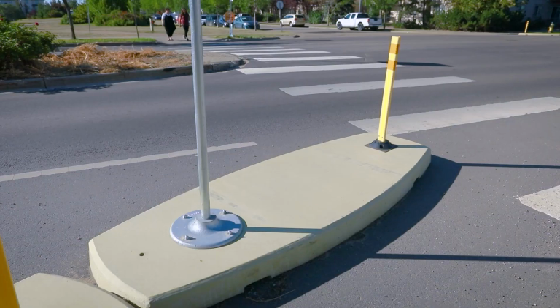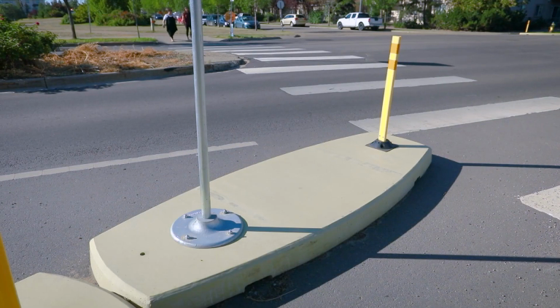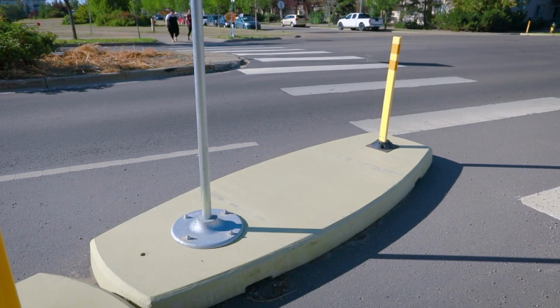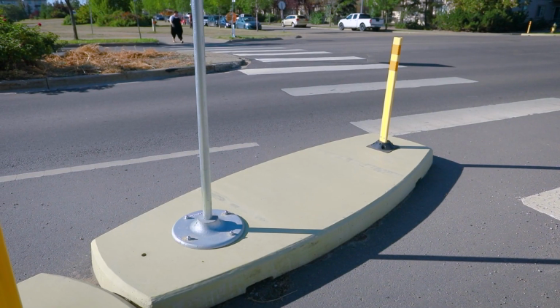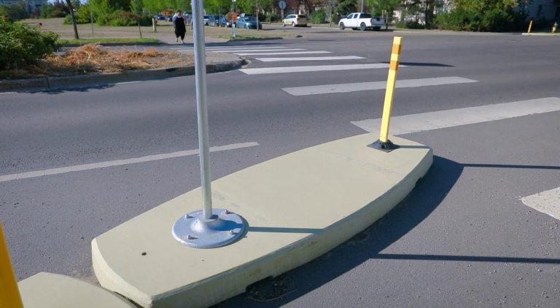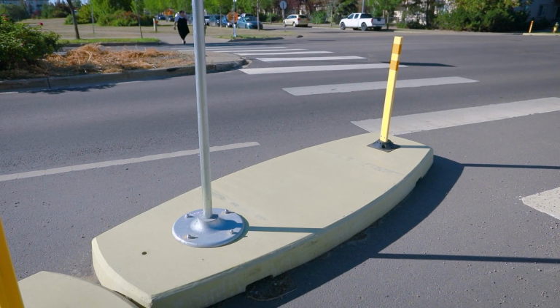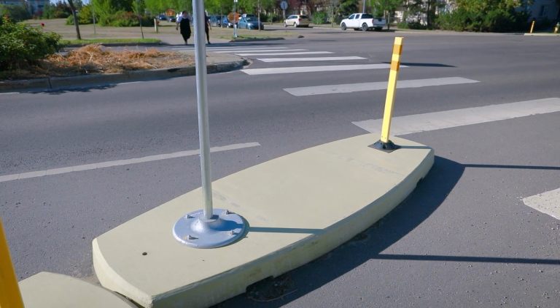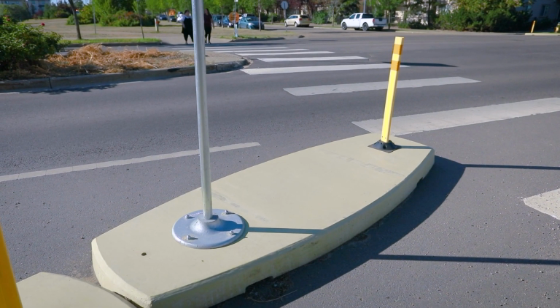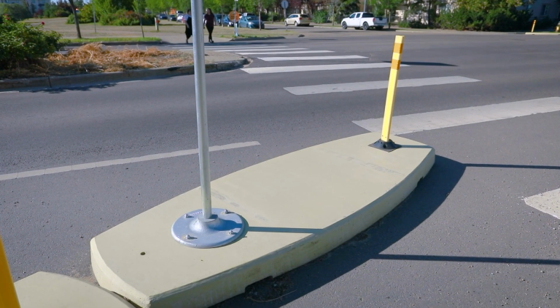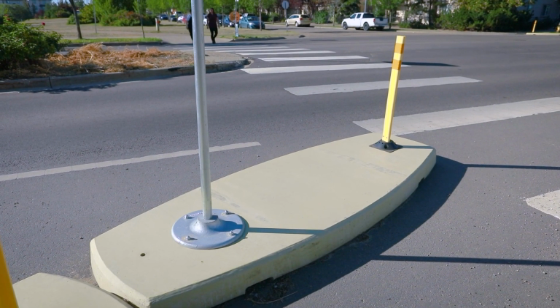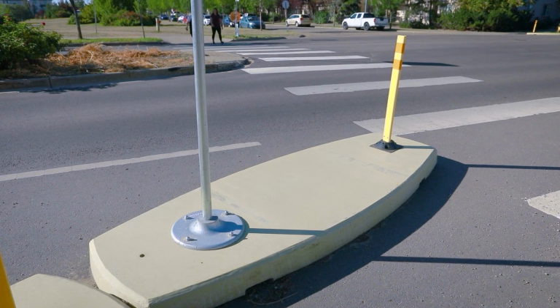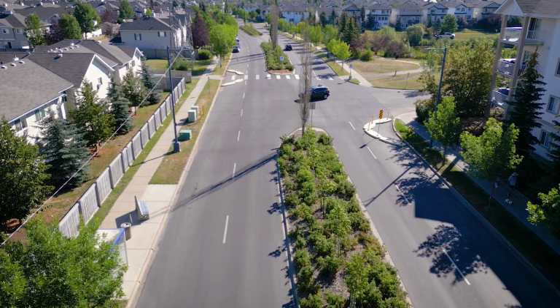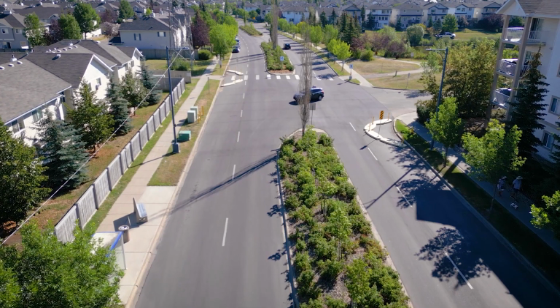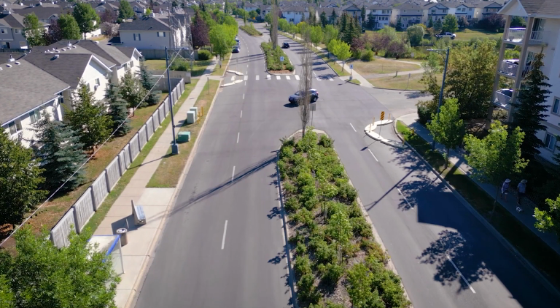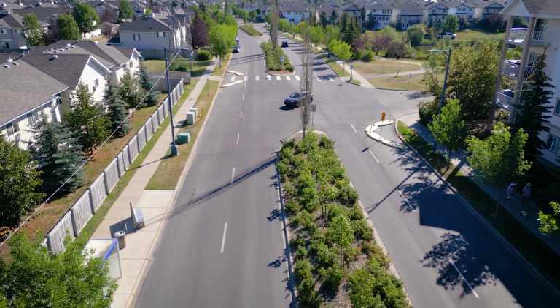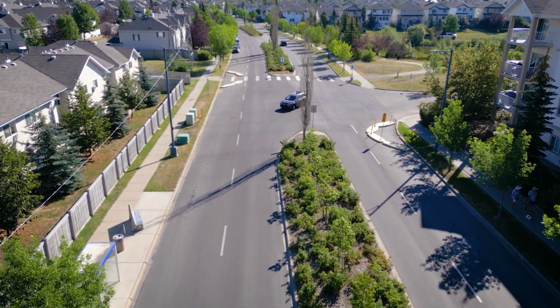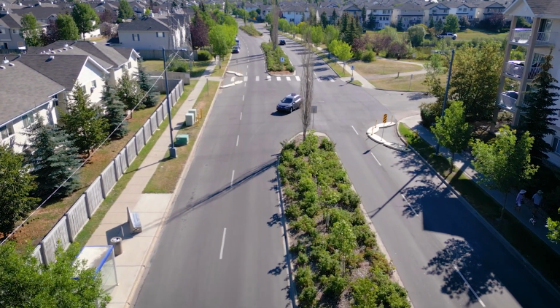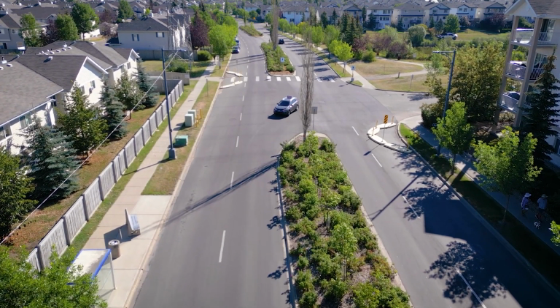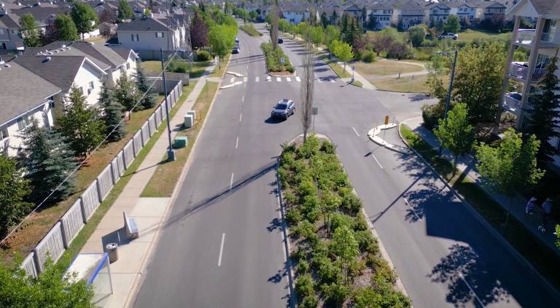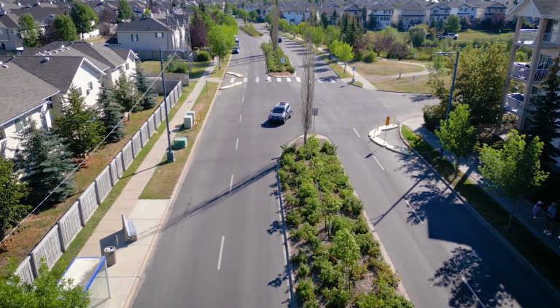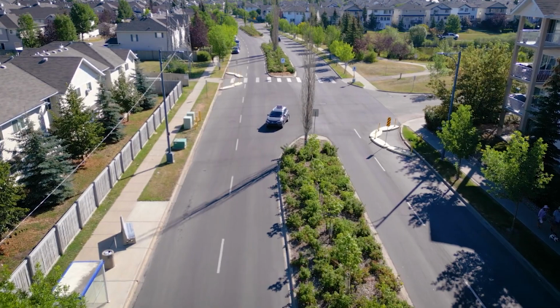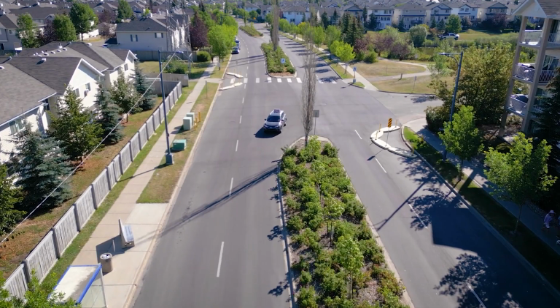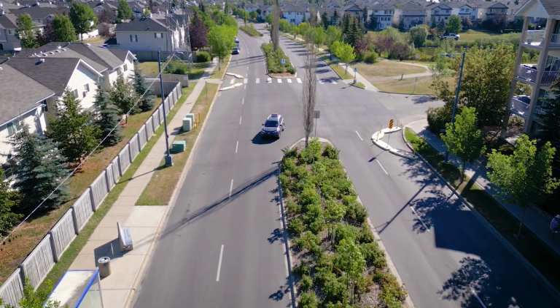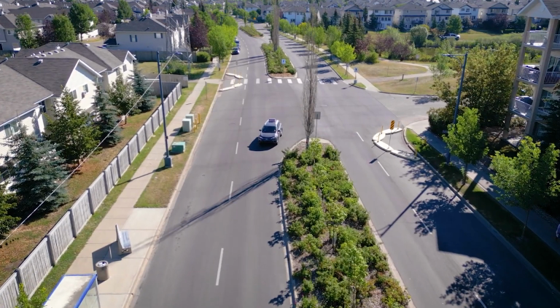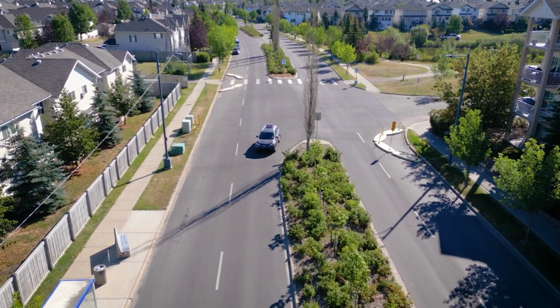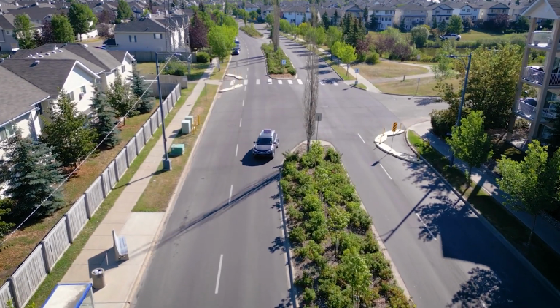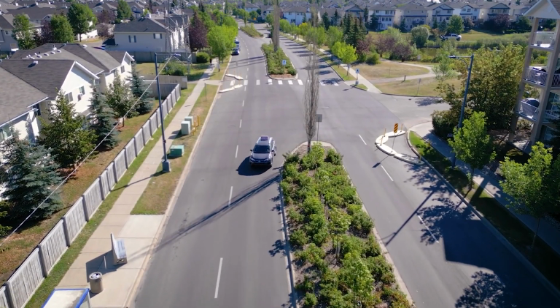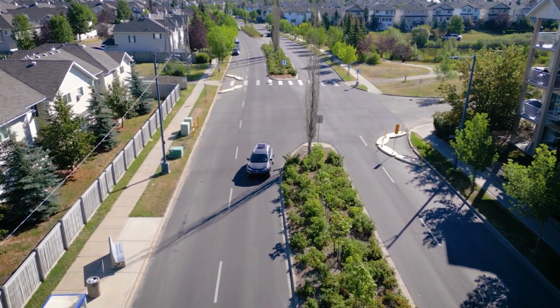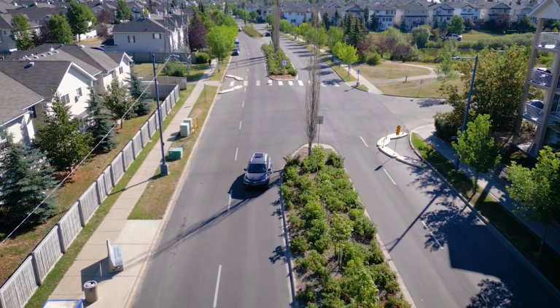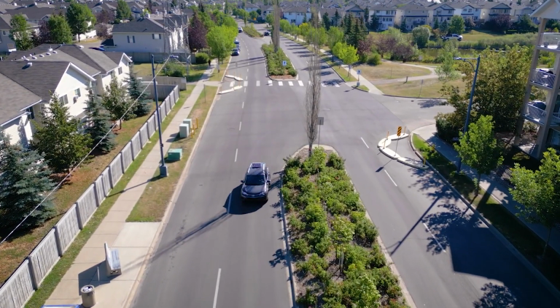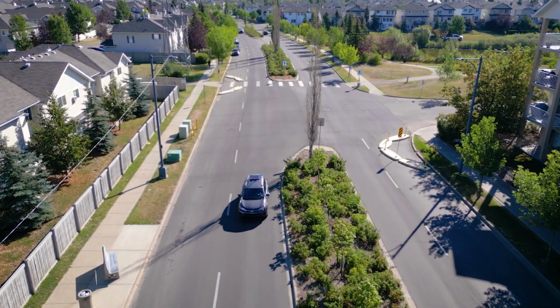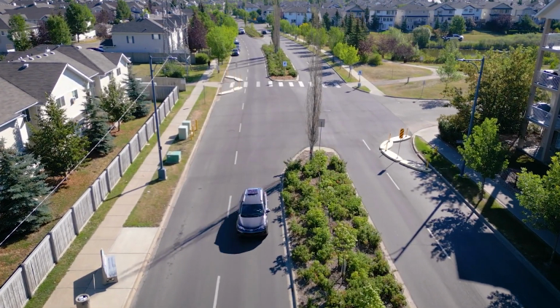With these curb extensions, people crossing only have to cross a few lanes of traffic. They will also help drivers see people crossing from further away.